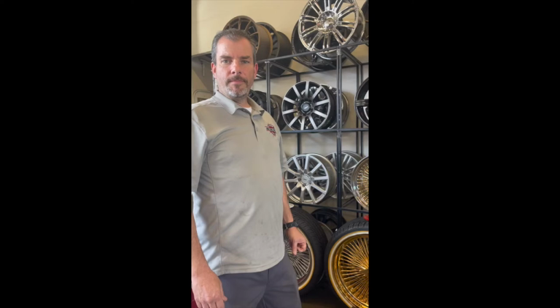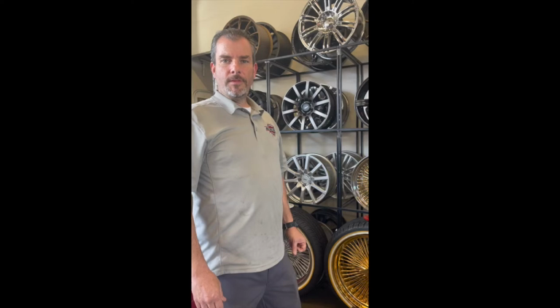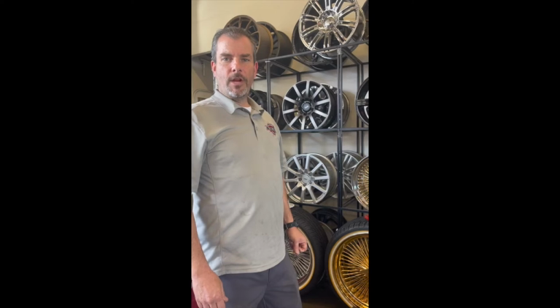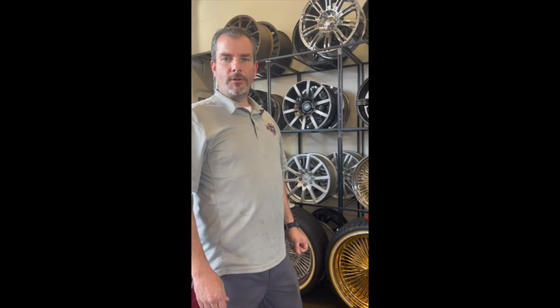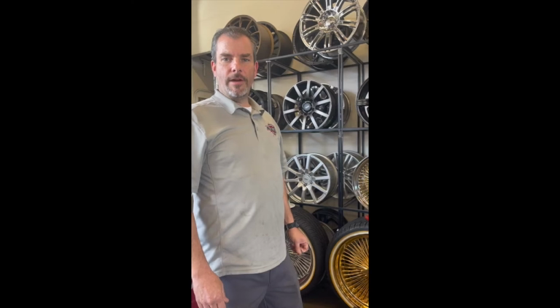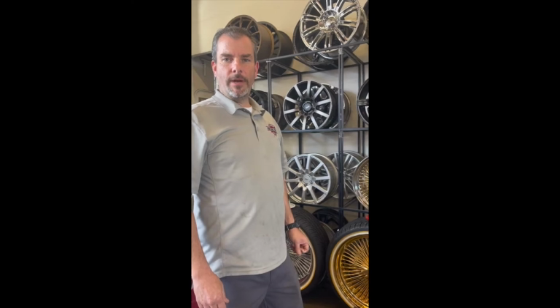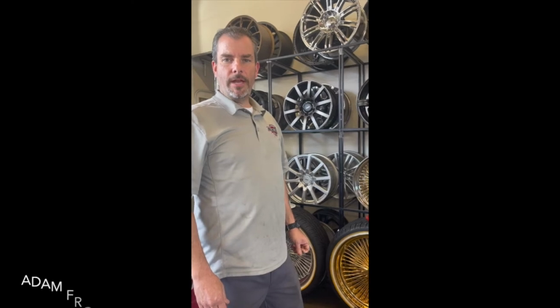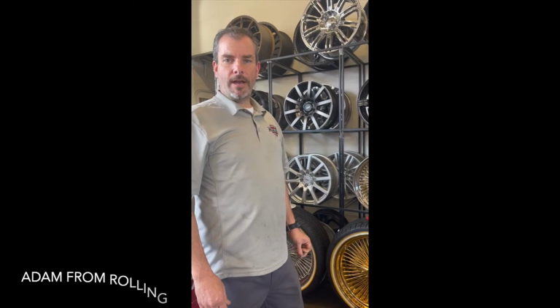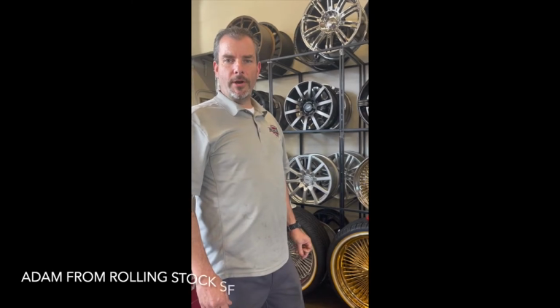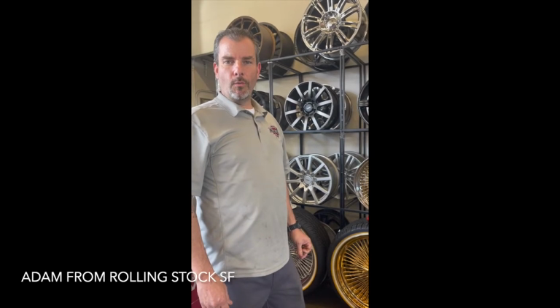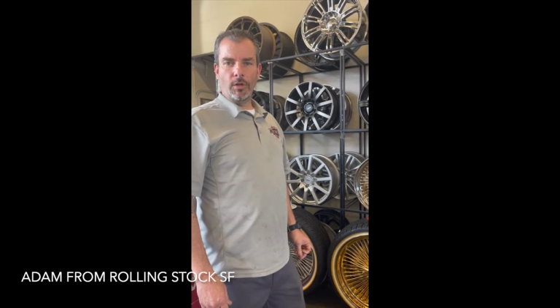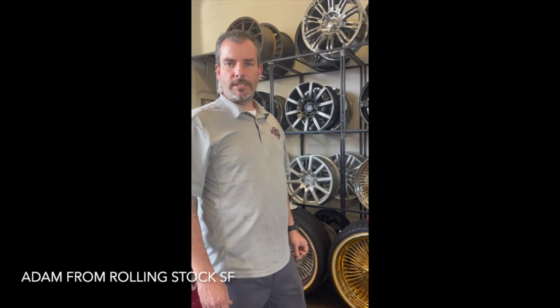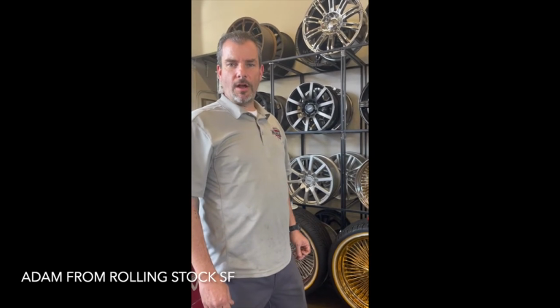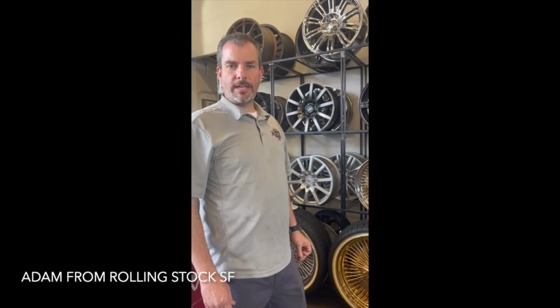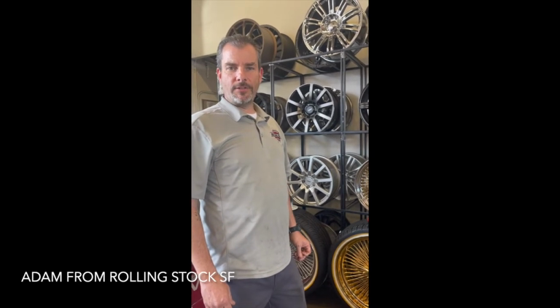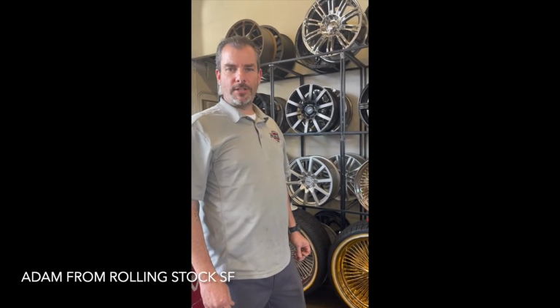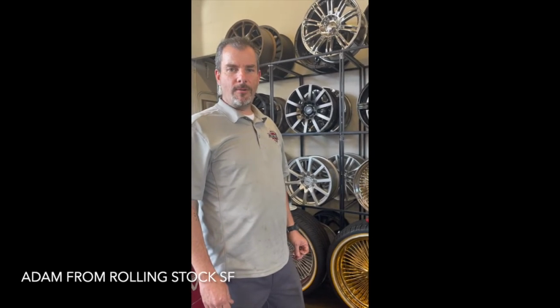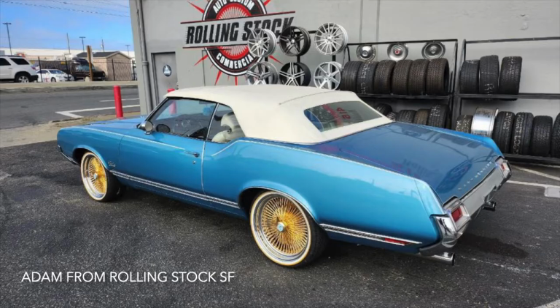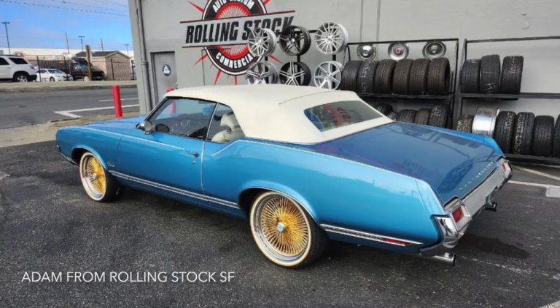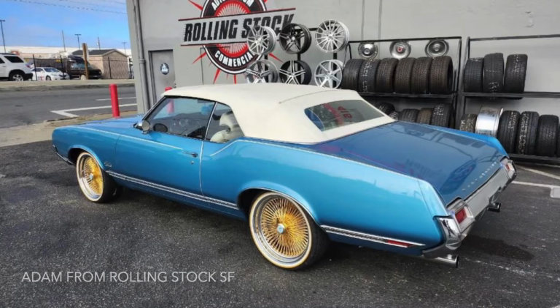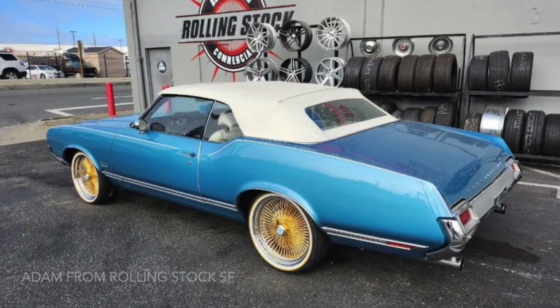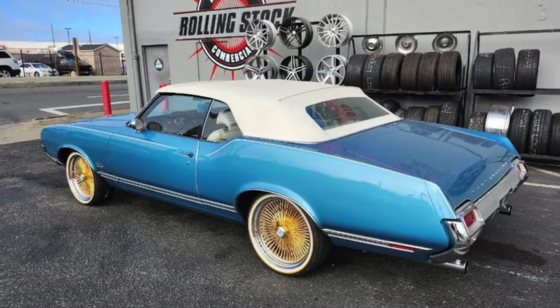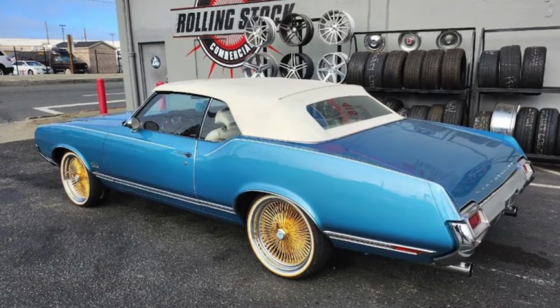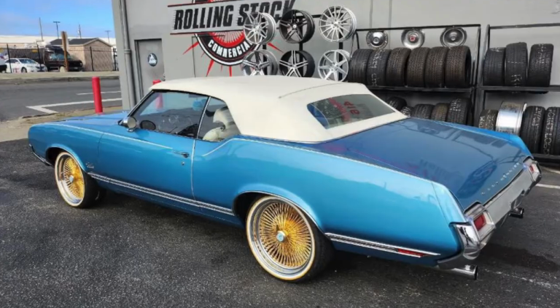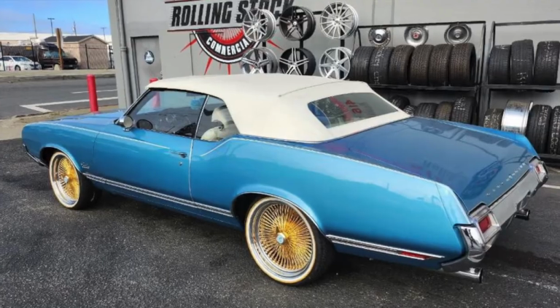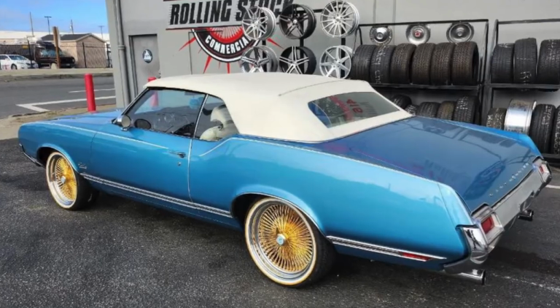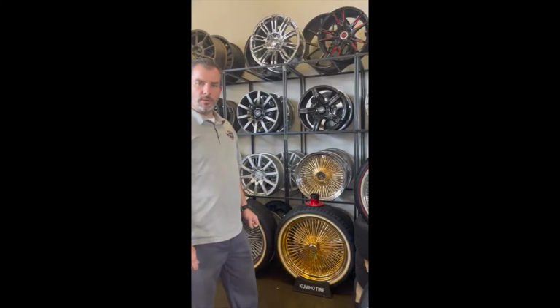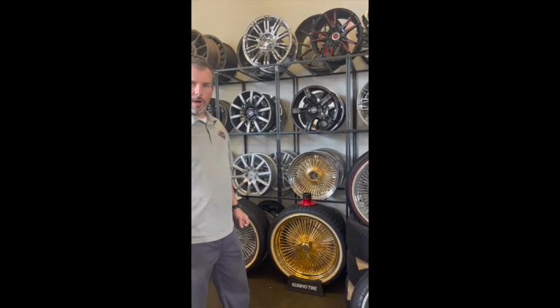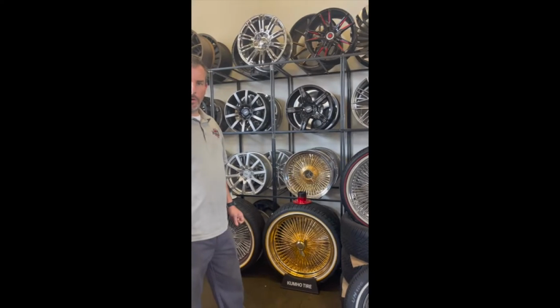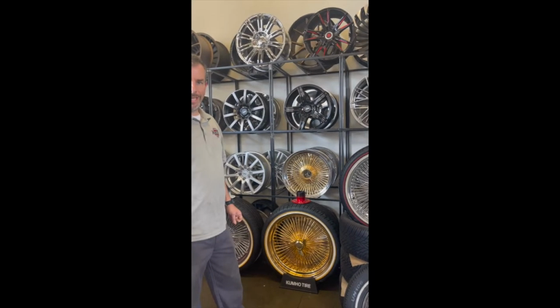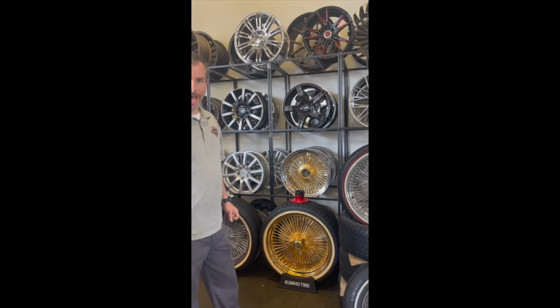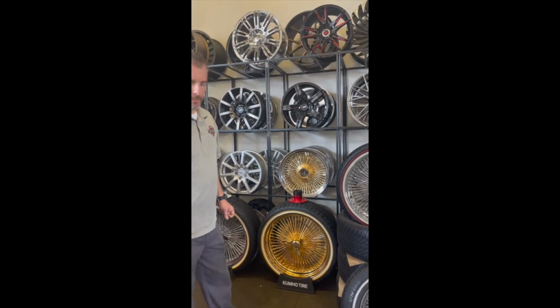Good afternoon everybody. Adam here of Rolling Stock San Francisco, here to talk to you today about wire wheels and wire wheel adapters.